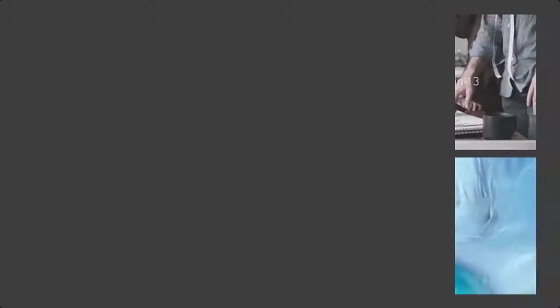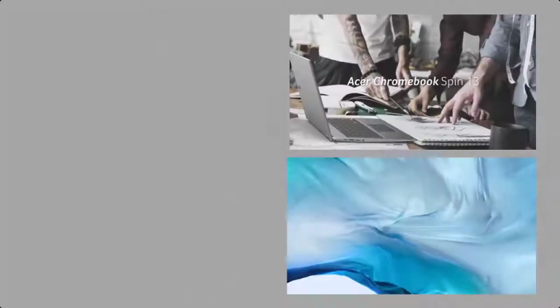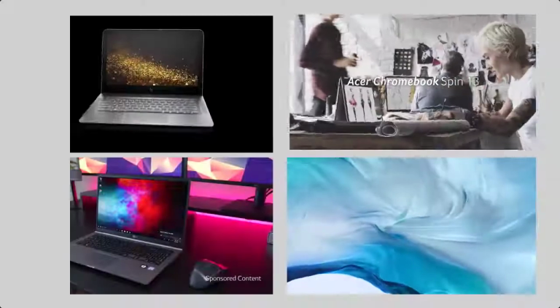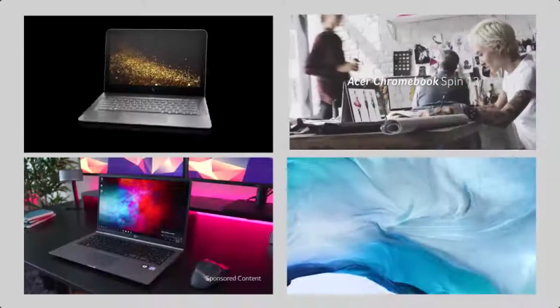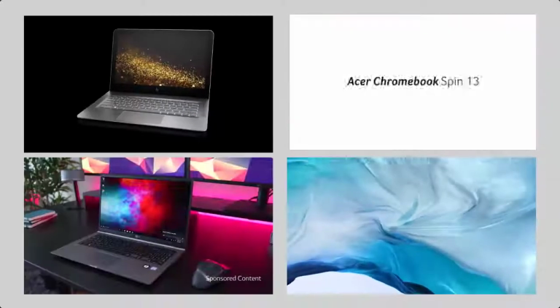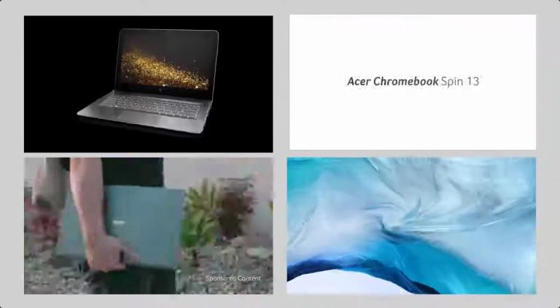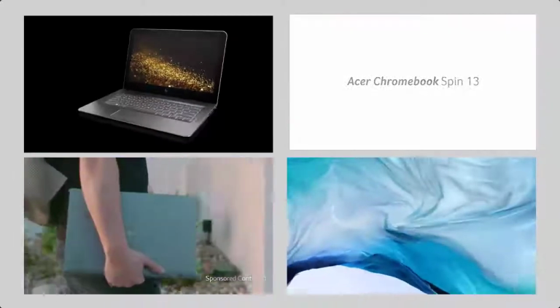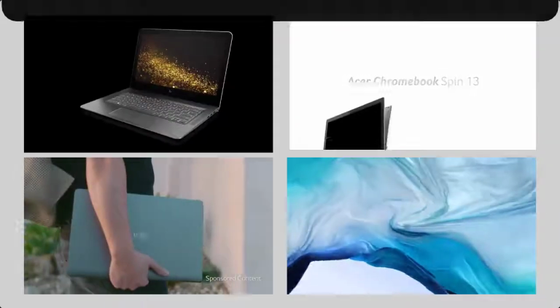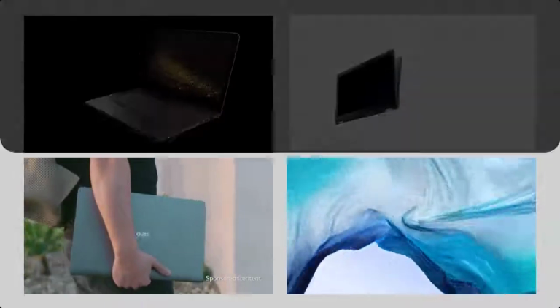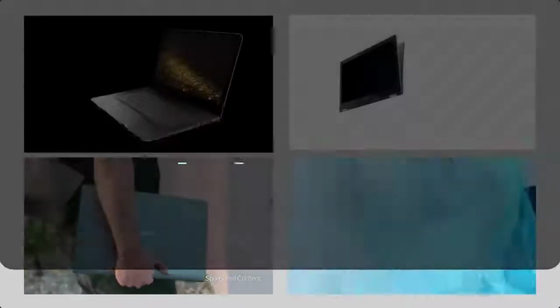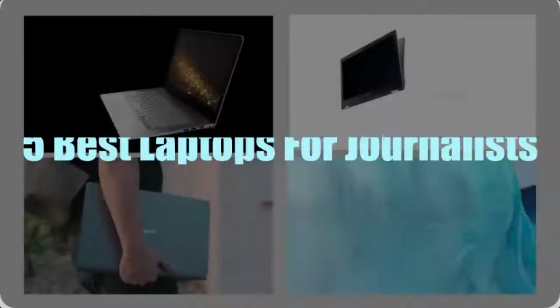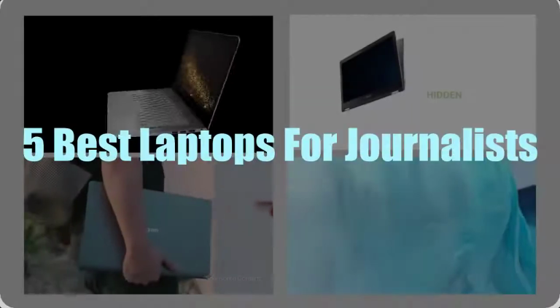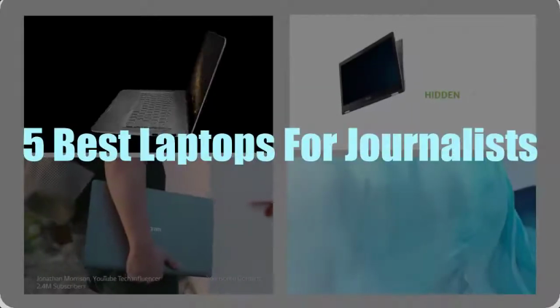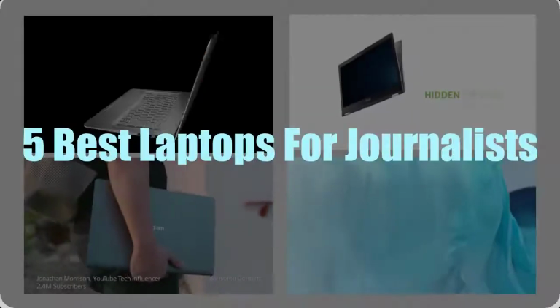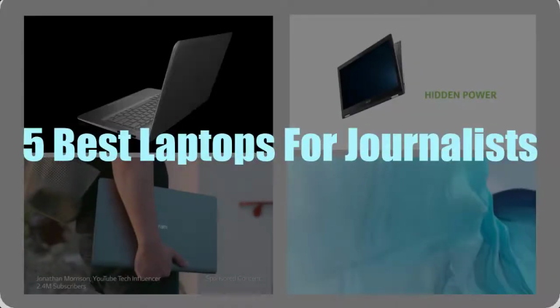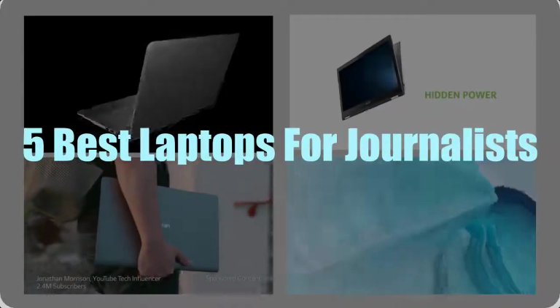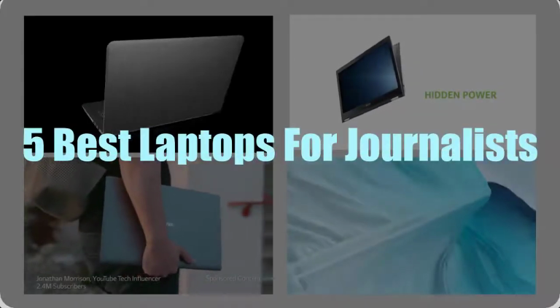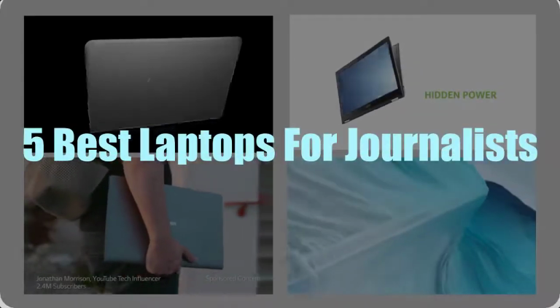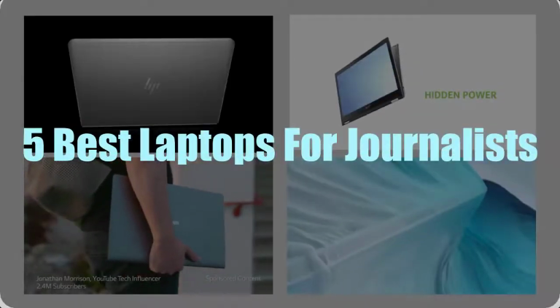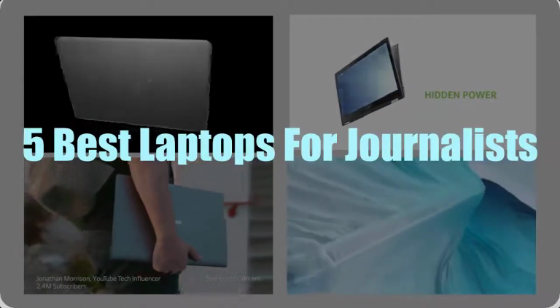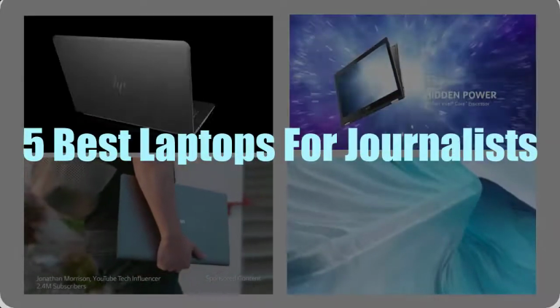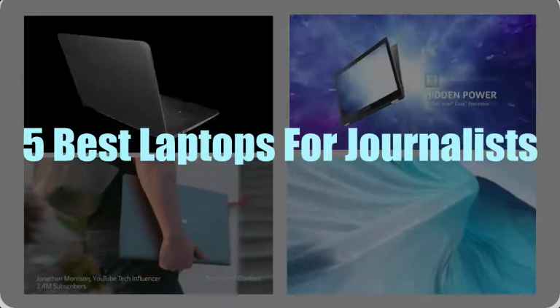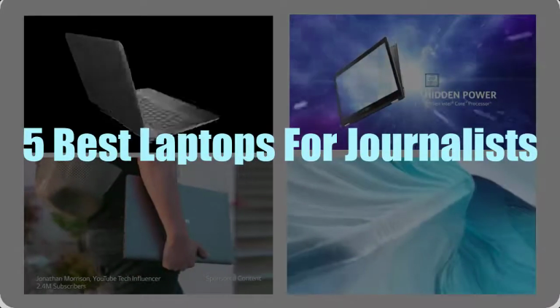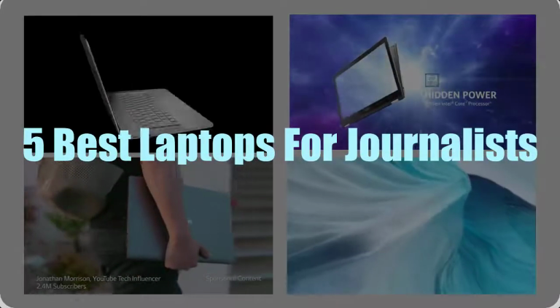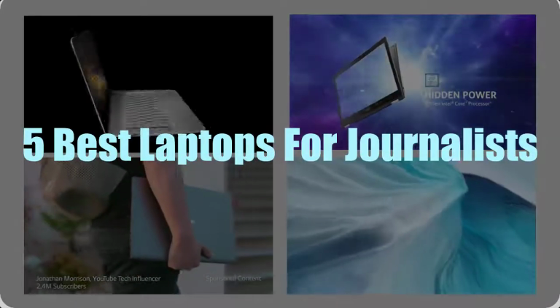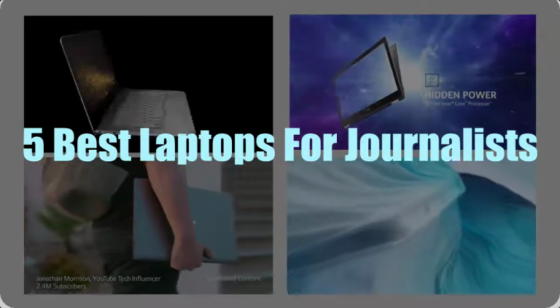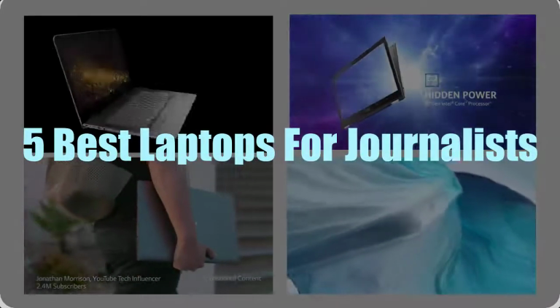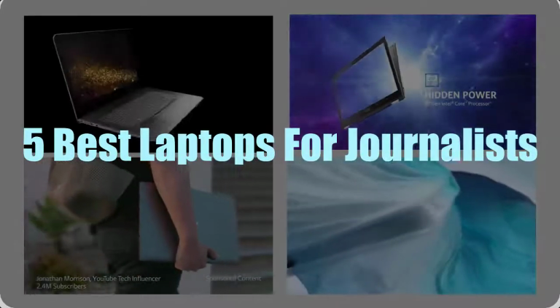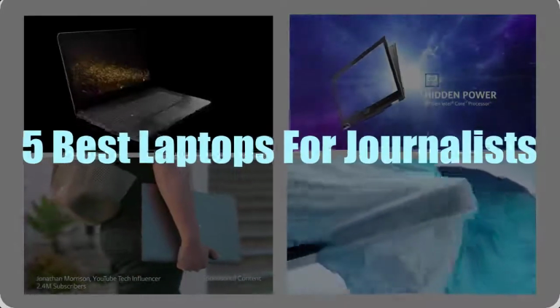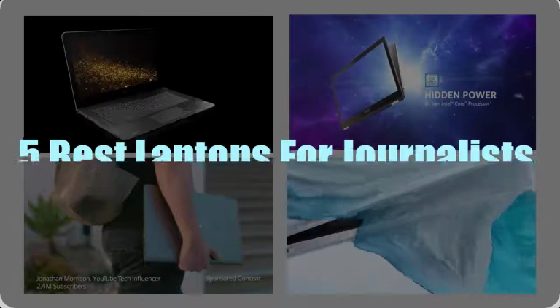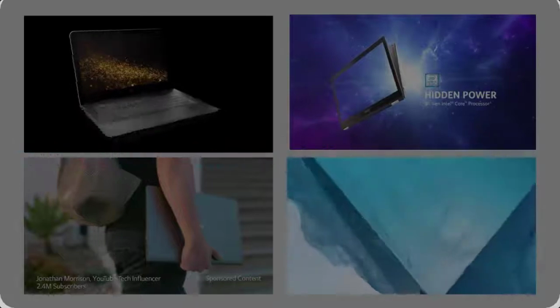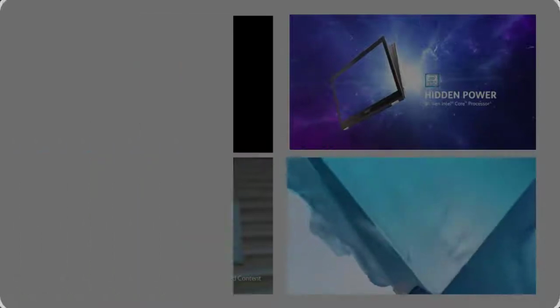In this video we have analyzed five best laptops for journalists.